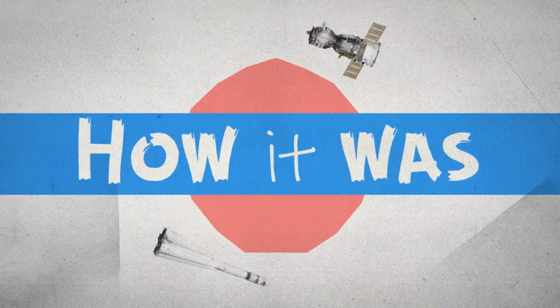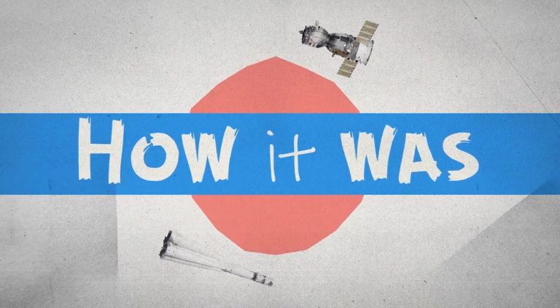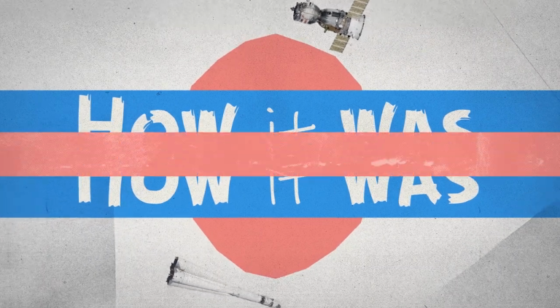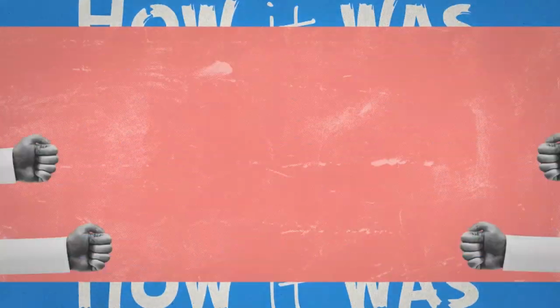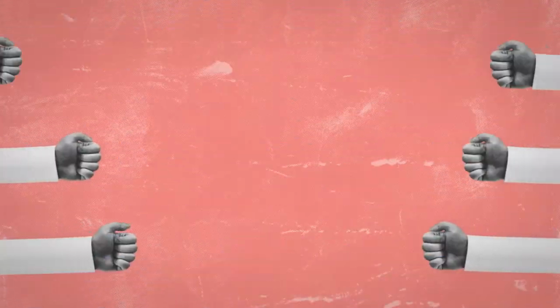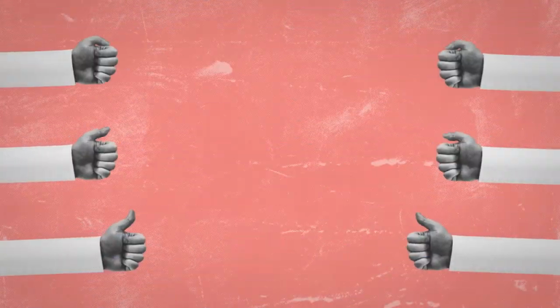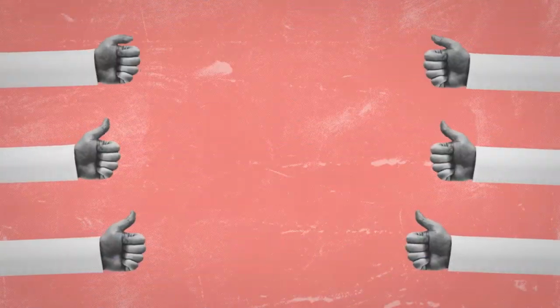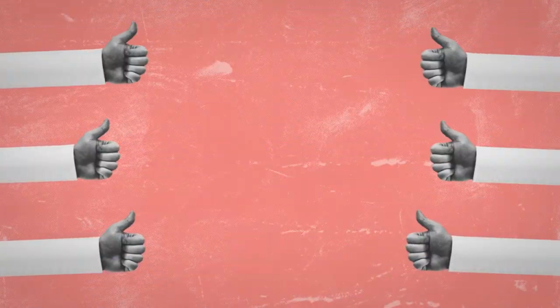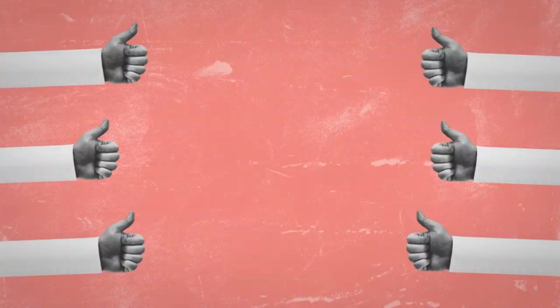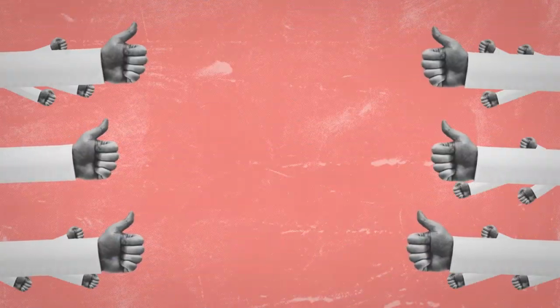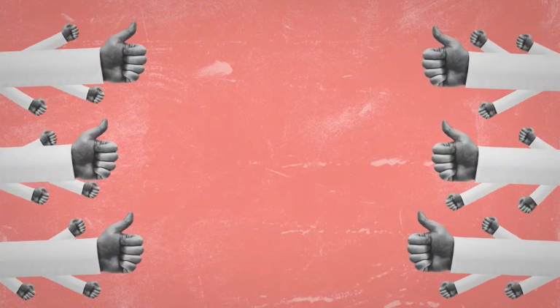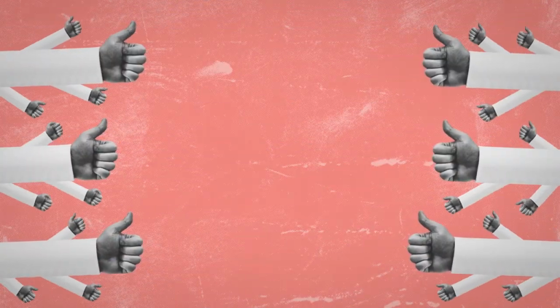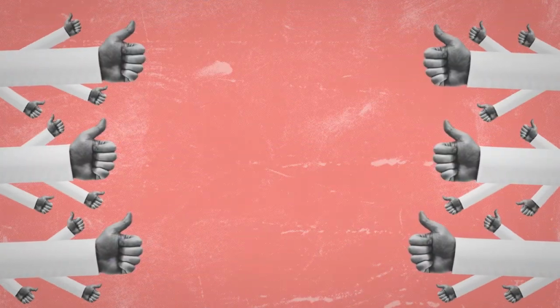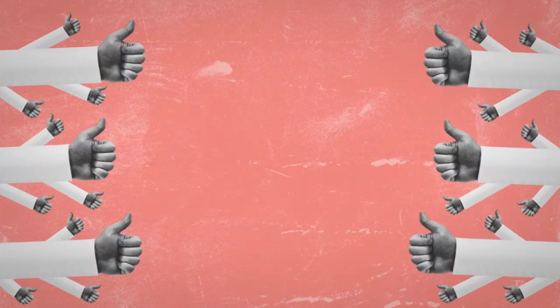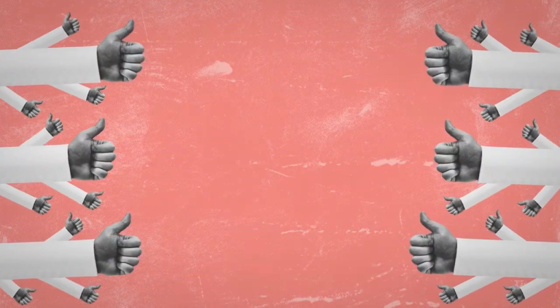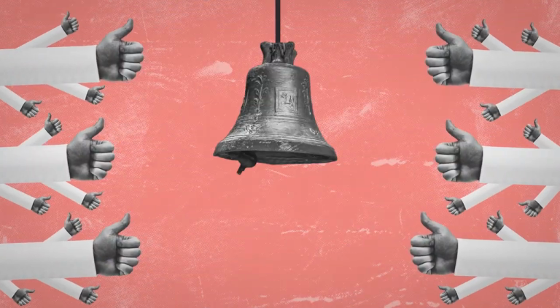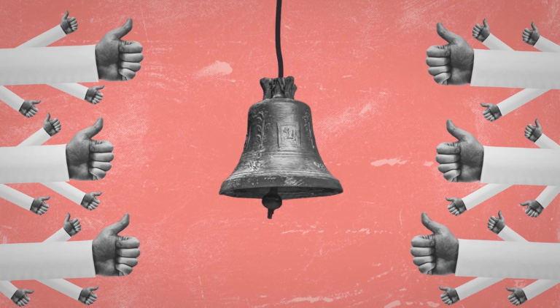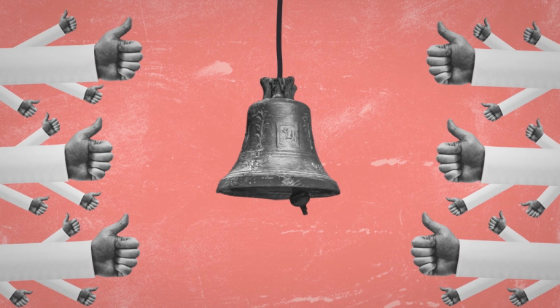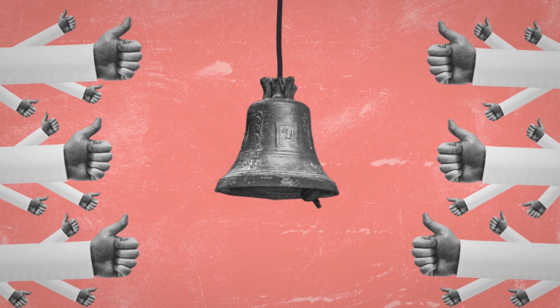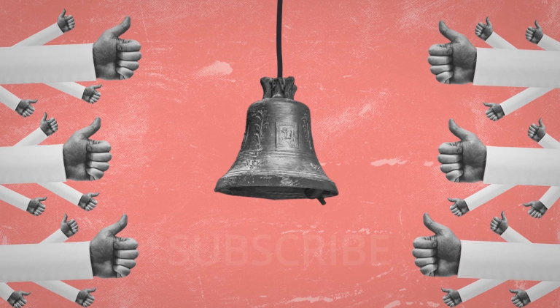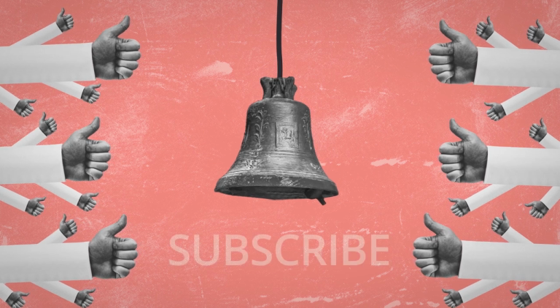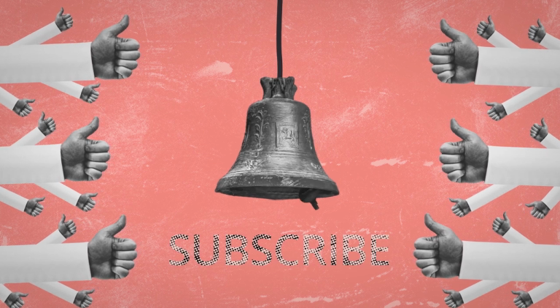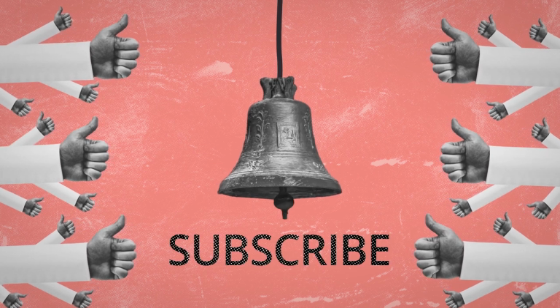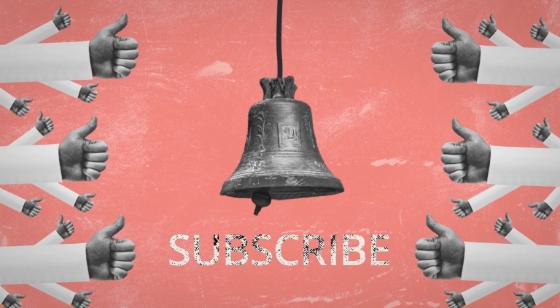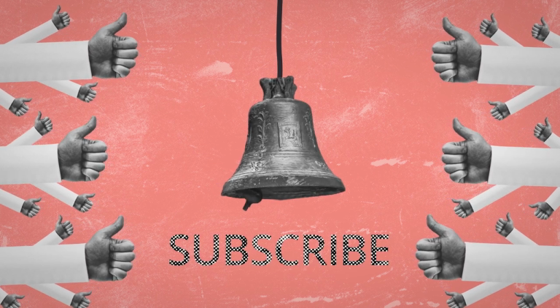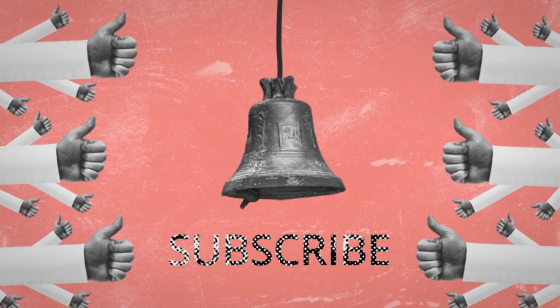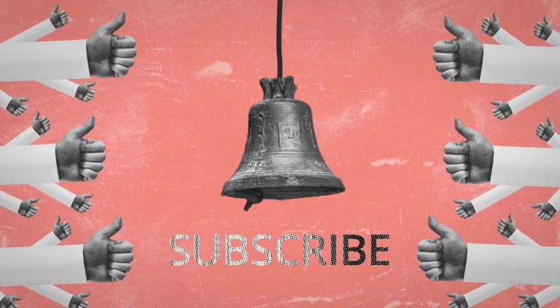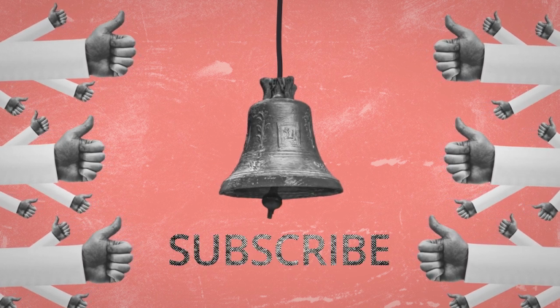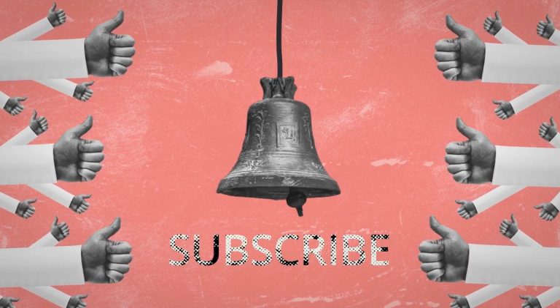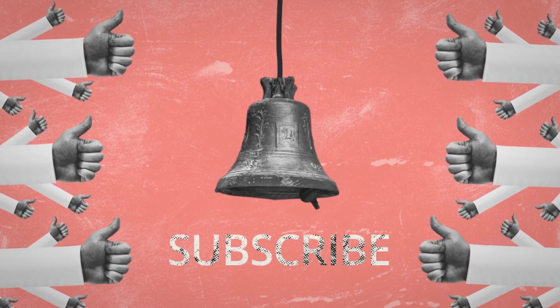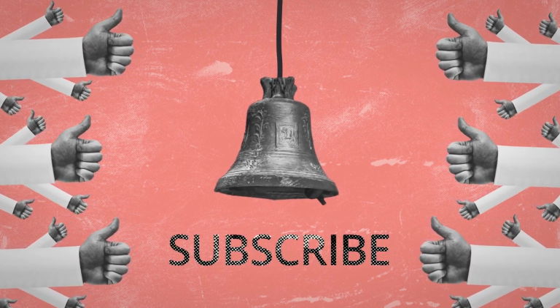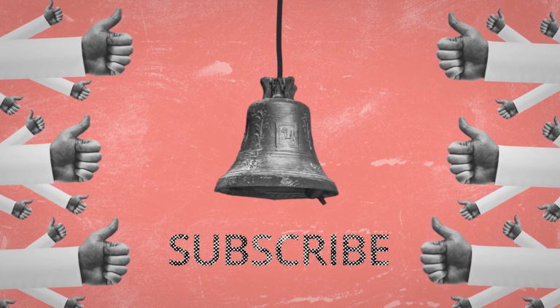If you liked this video, please give it a thumbs up. And don't forget to hit that notification bell so you won't miss new episodes.